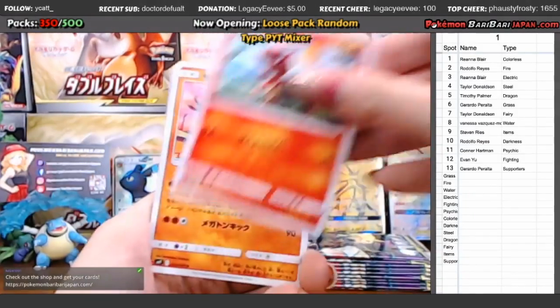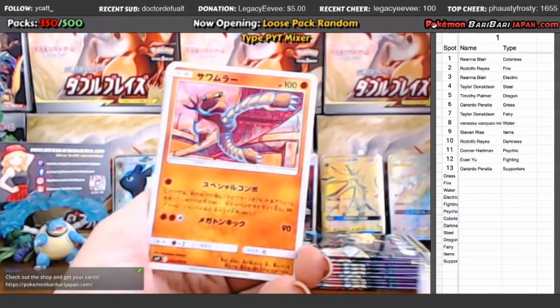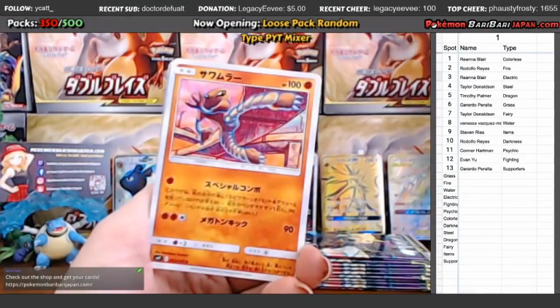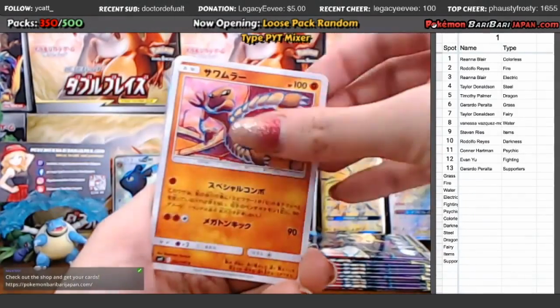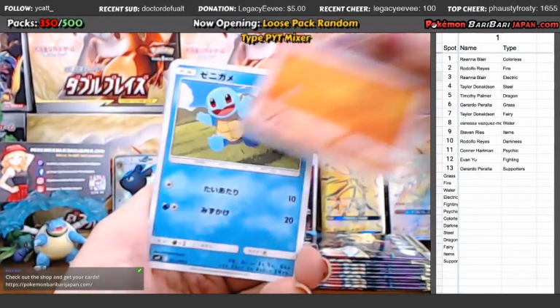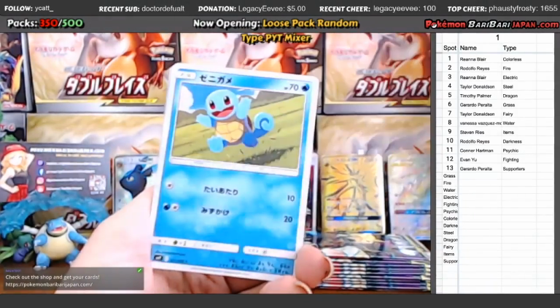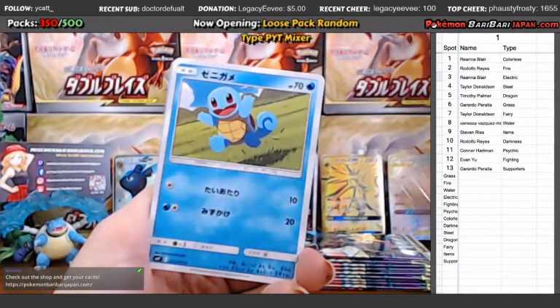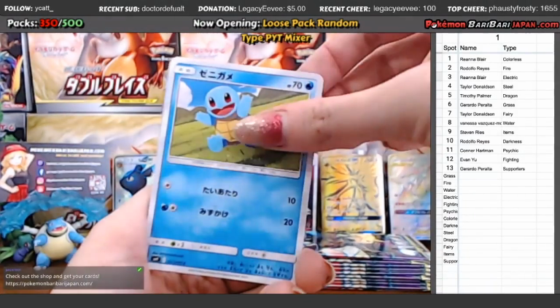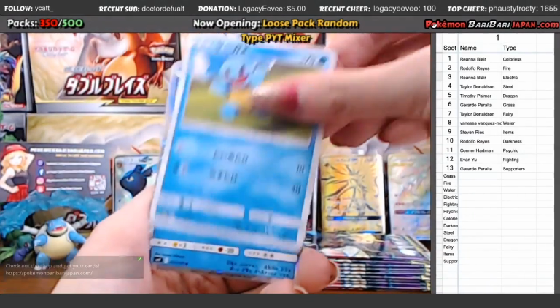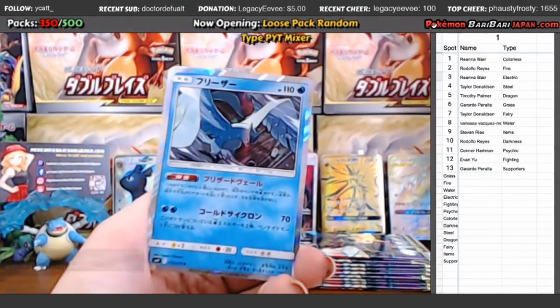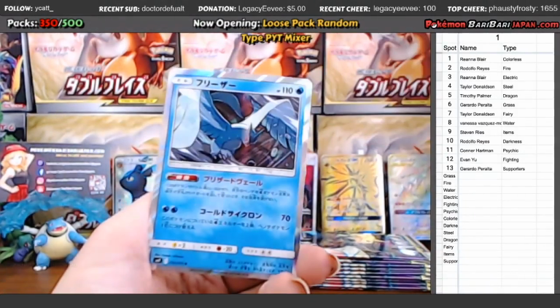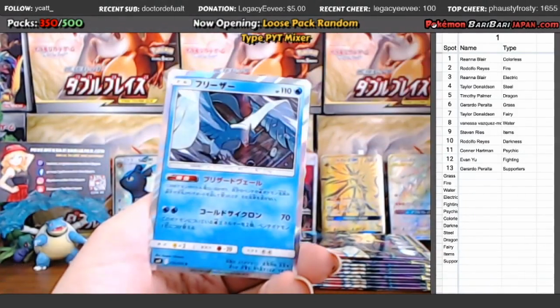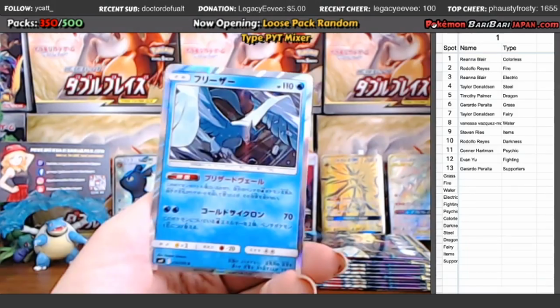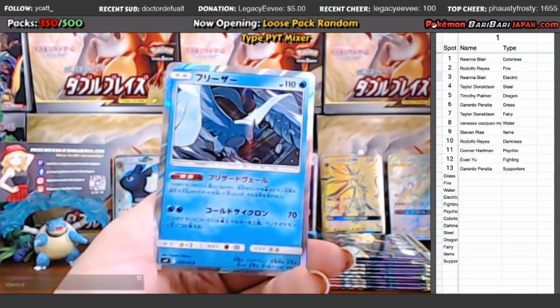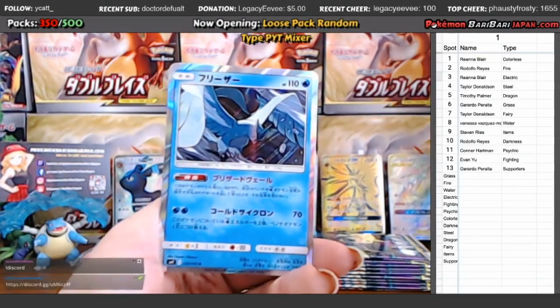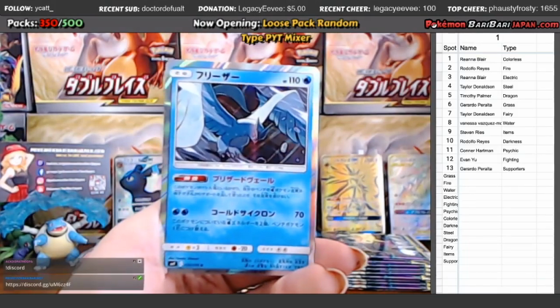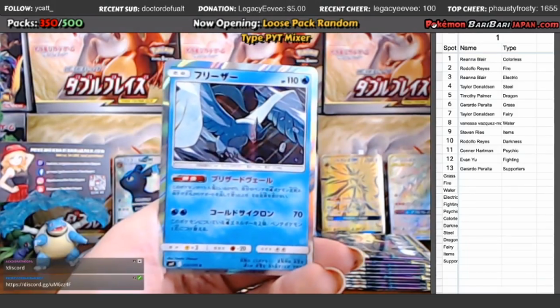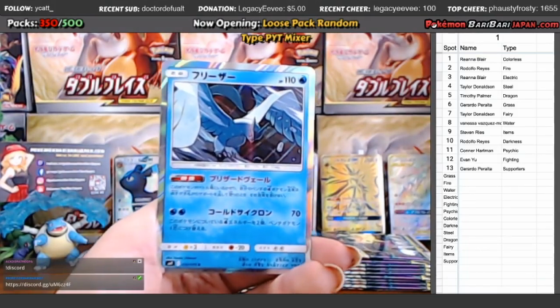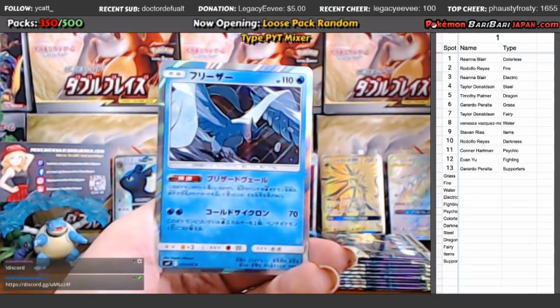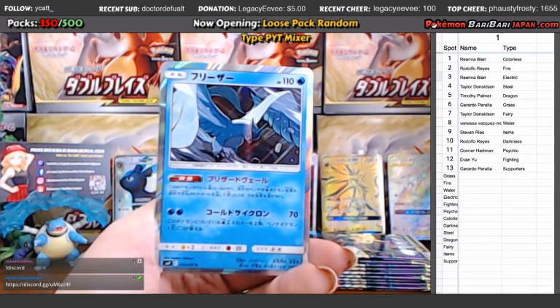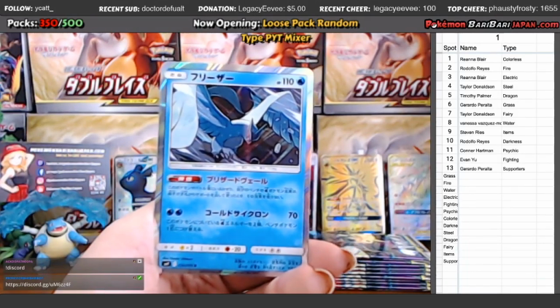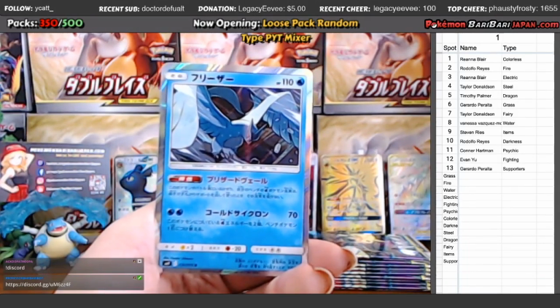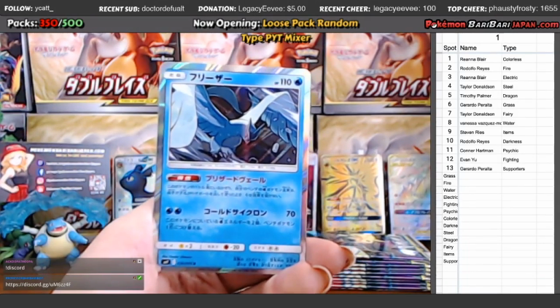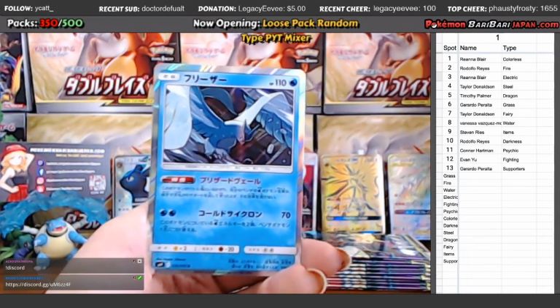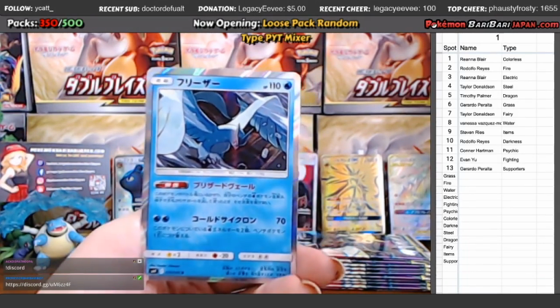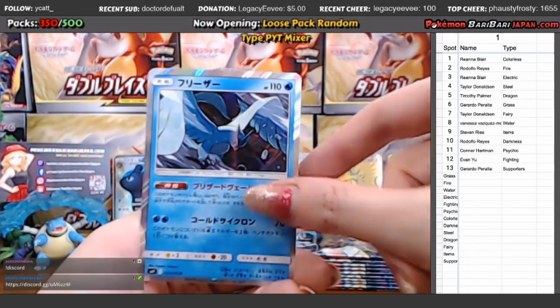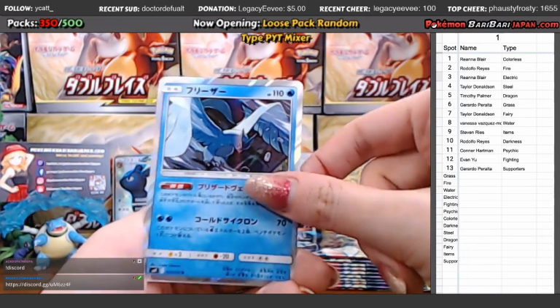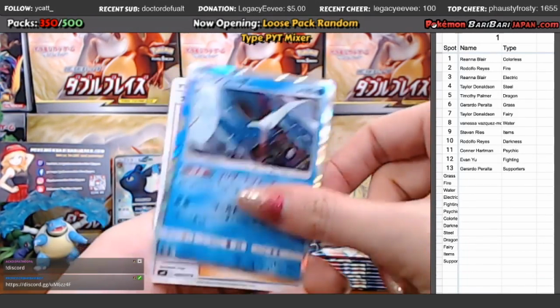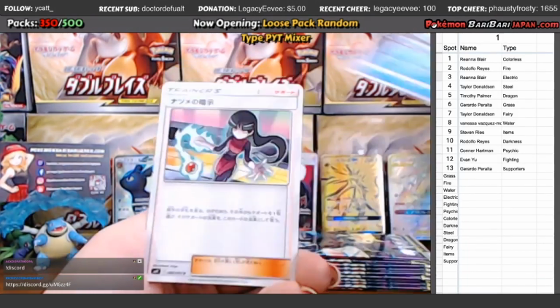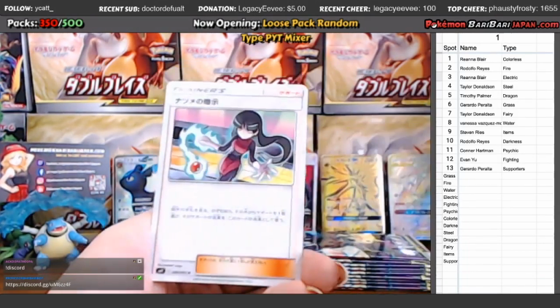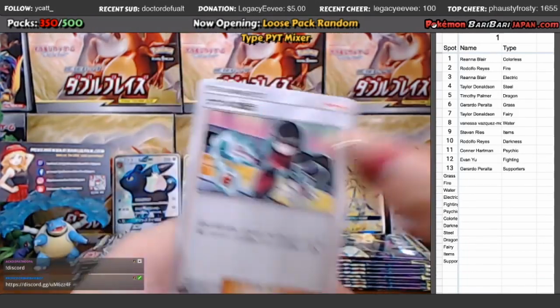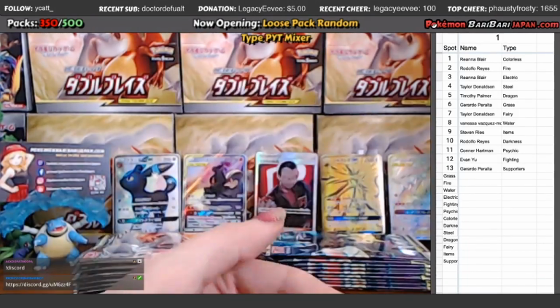Charmeleon, Hitmonlee, Squirtle, Articuno Hollow. Is it just me, or do we pull so many Articuno Hollows off of Tag Bolt?